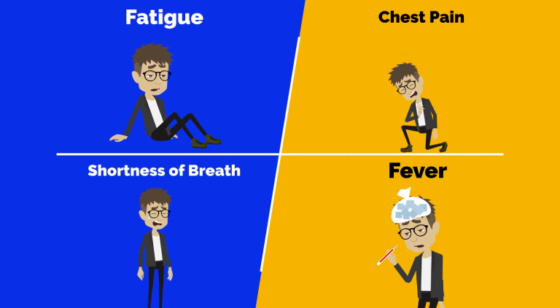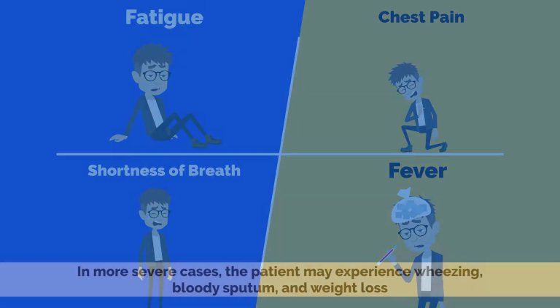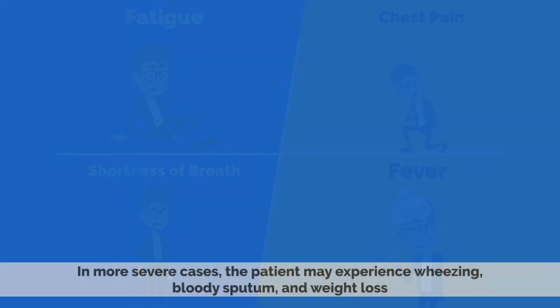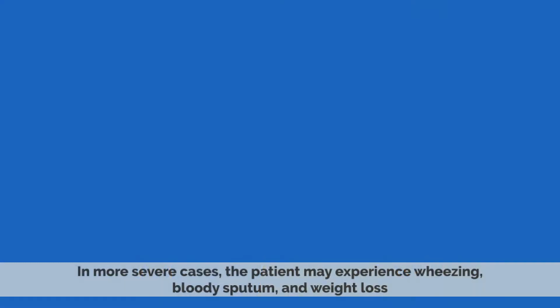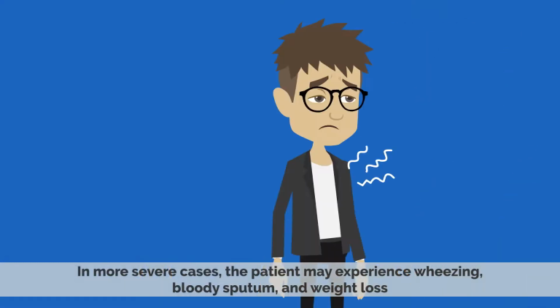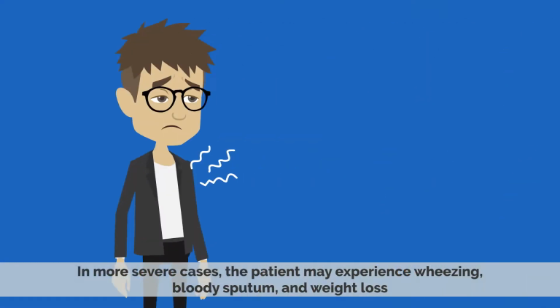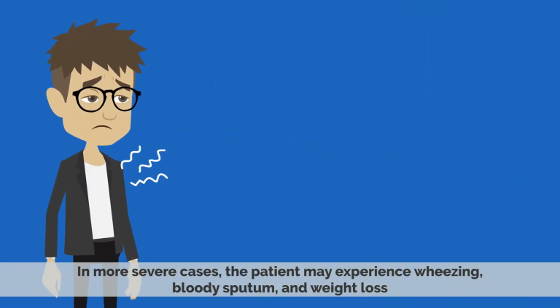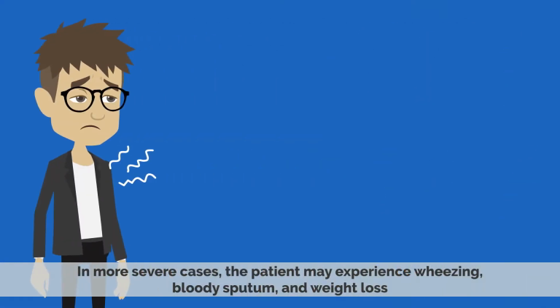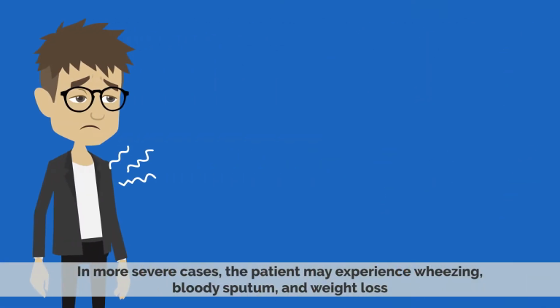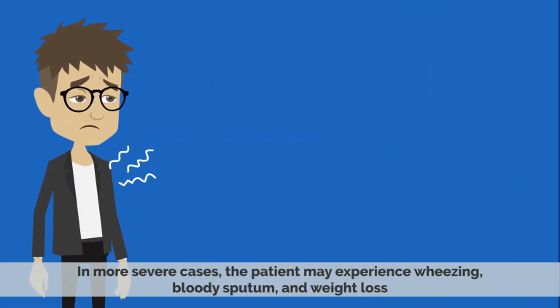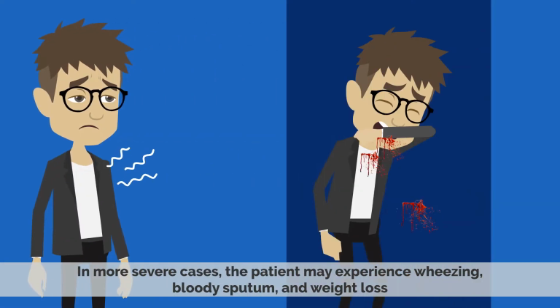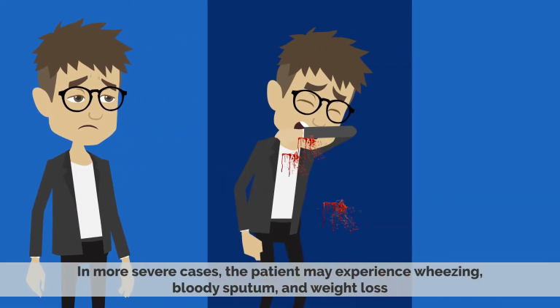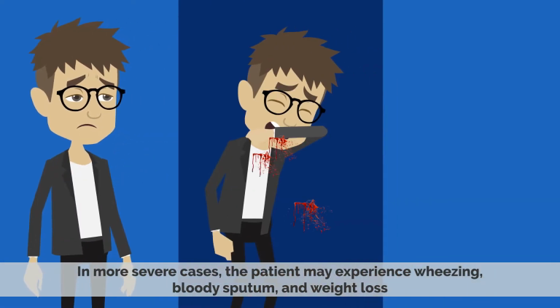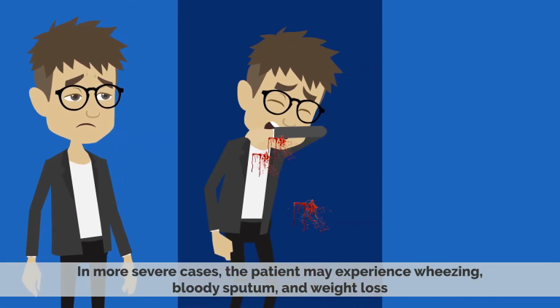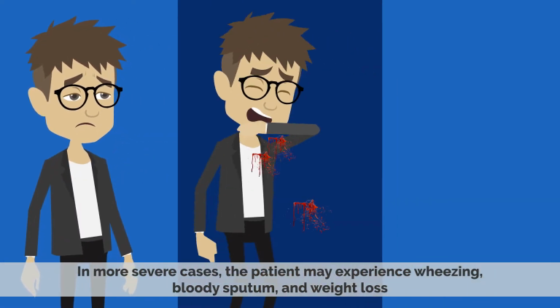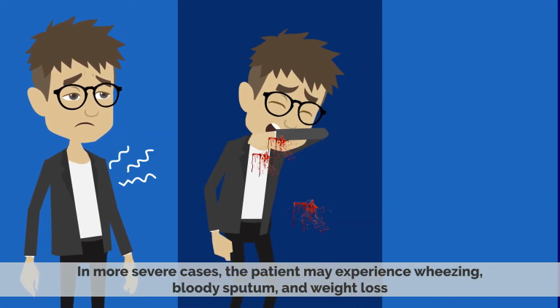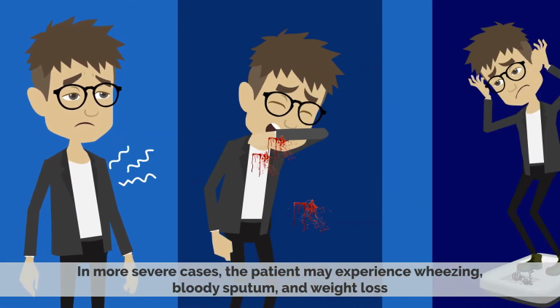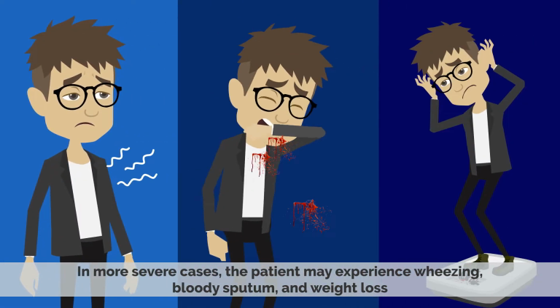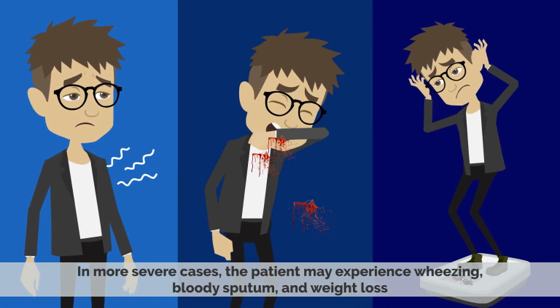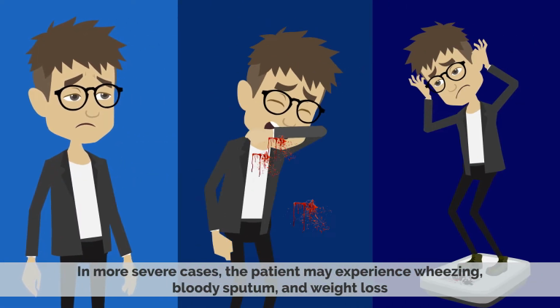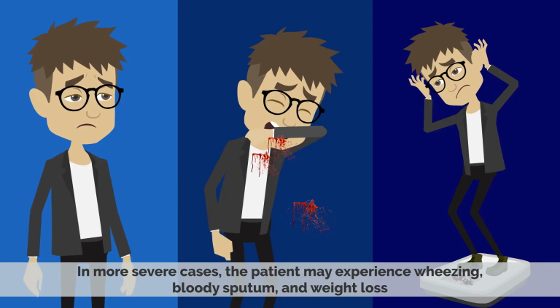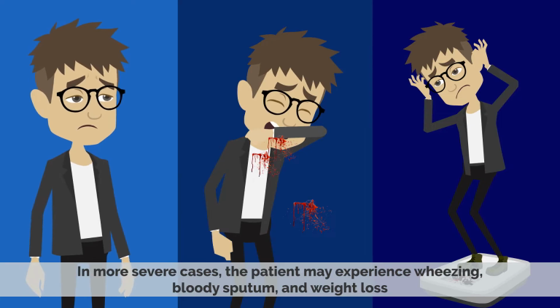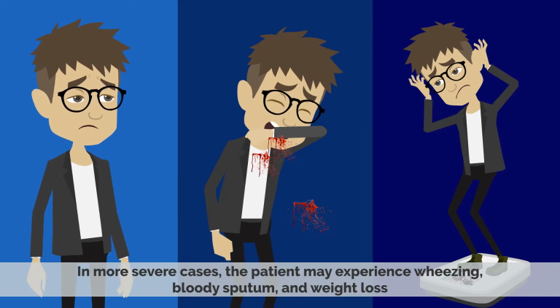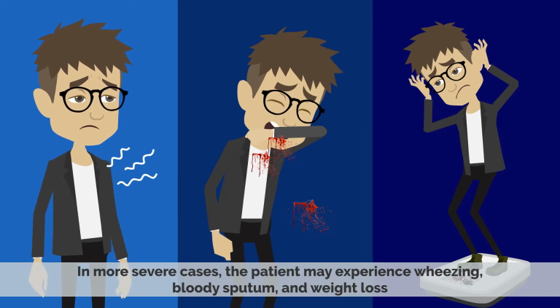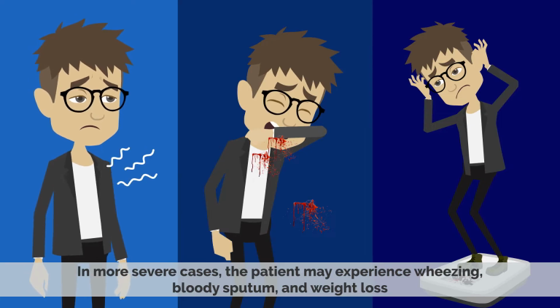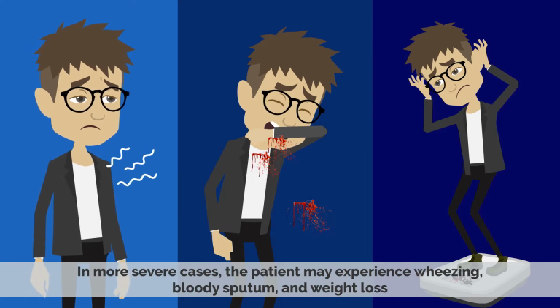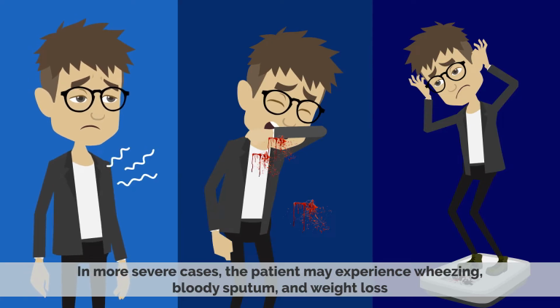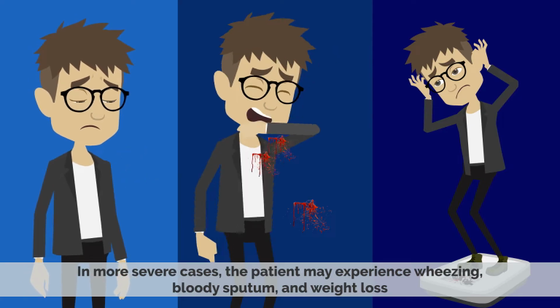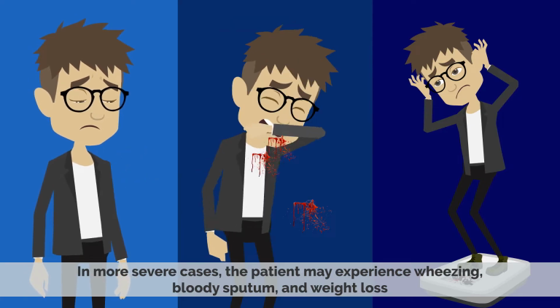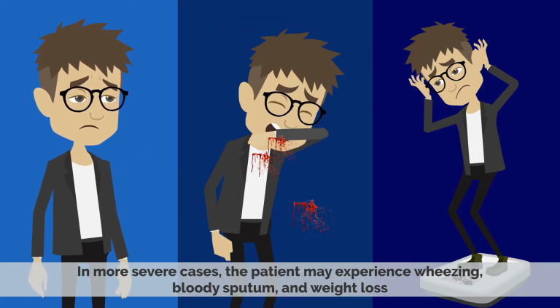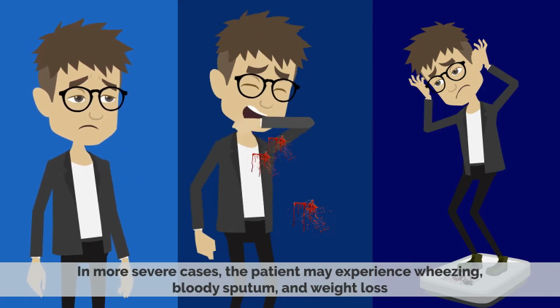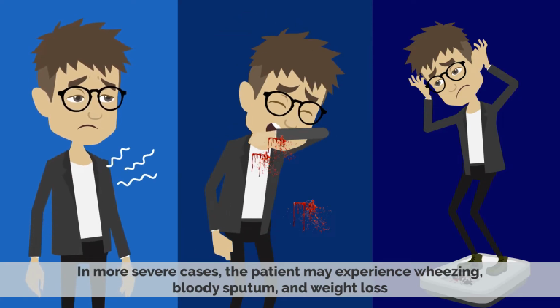In more severe cases, the patient may experience wheezing, bloody sputum, and weight loss.